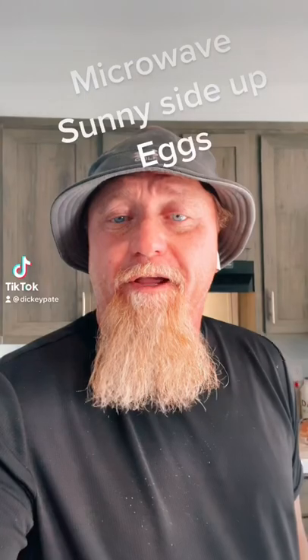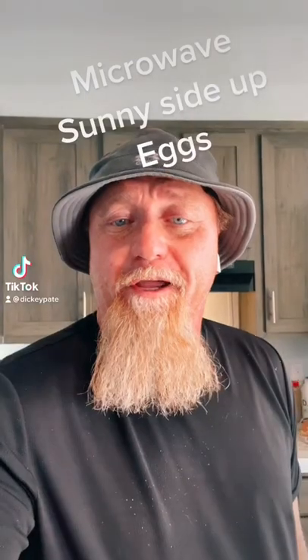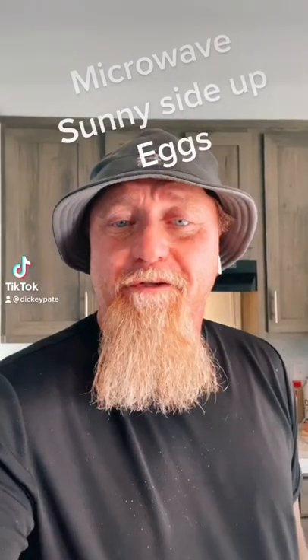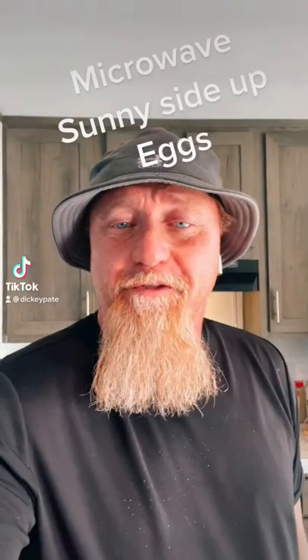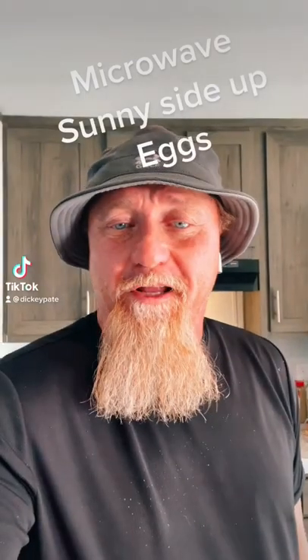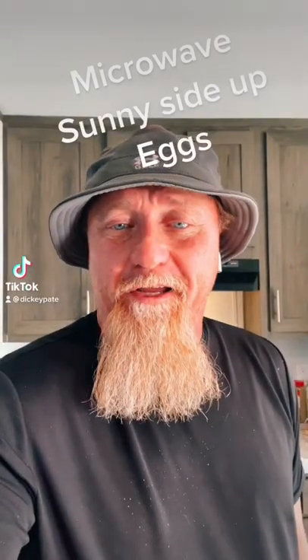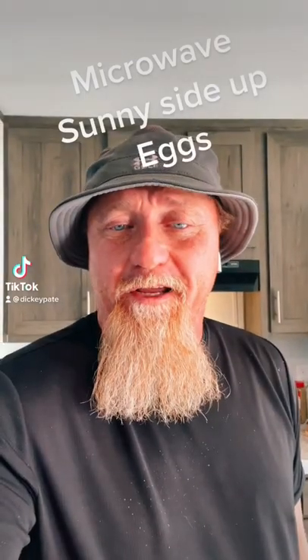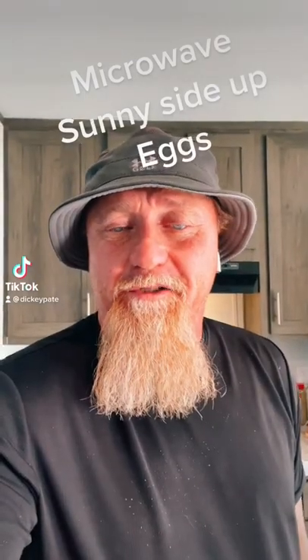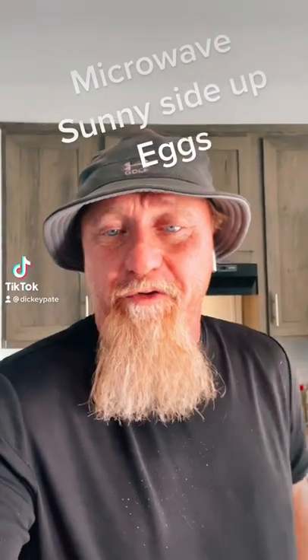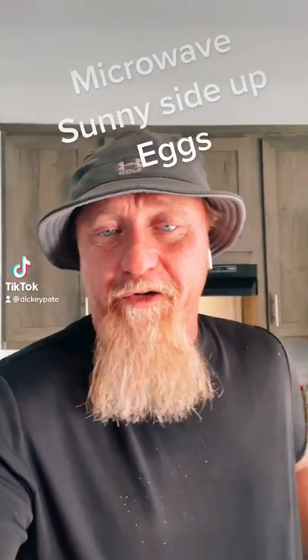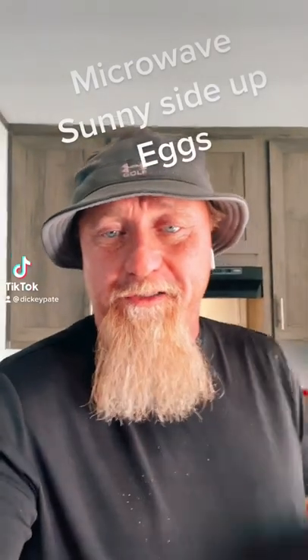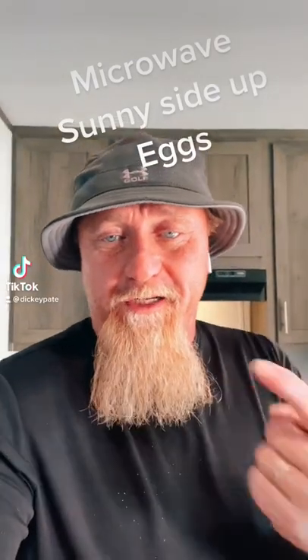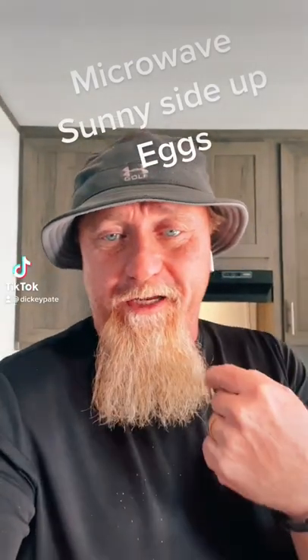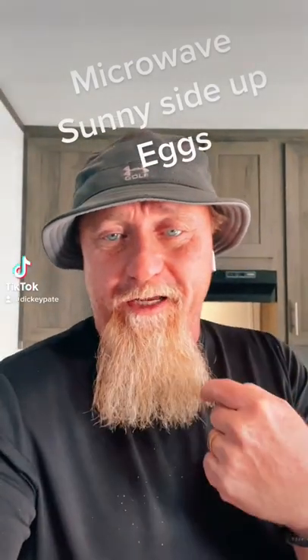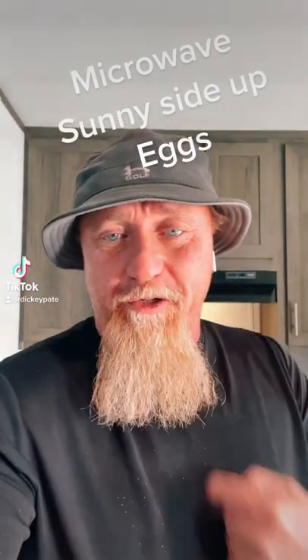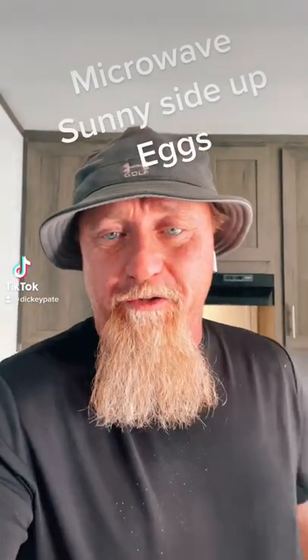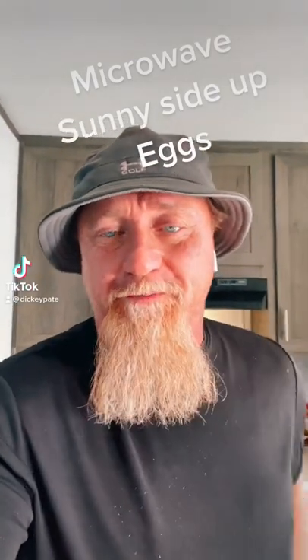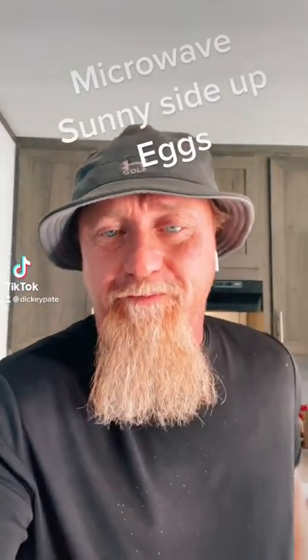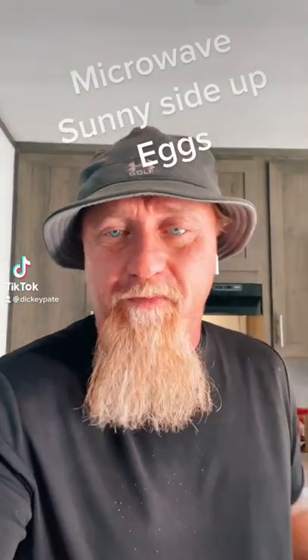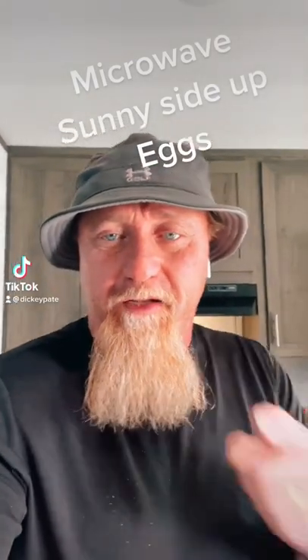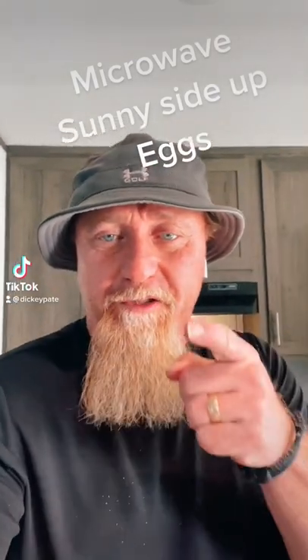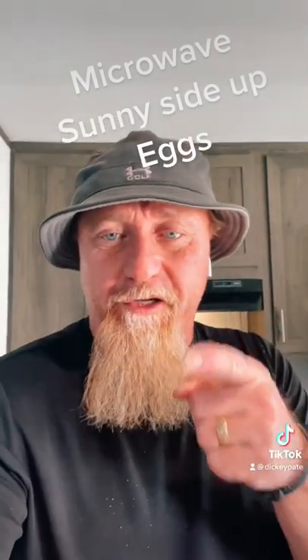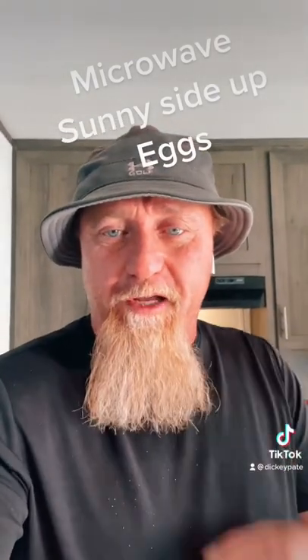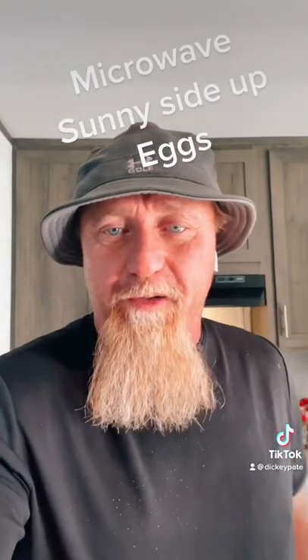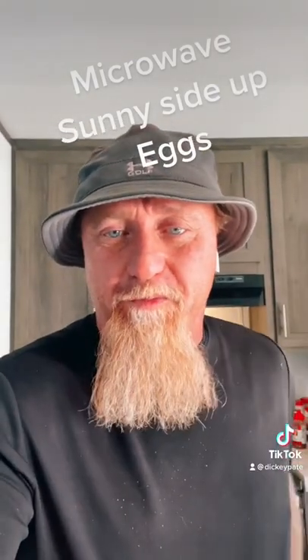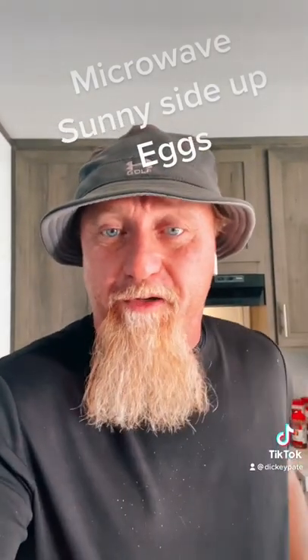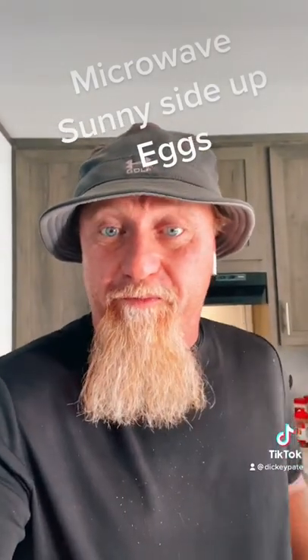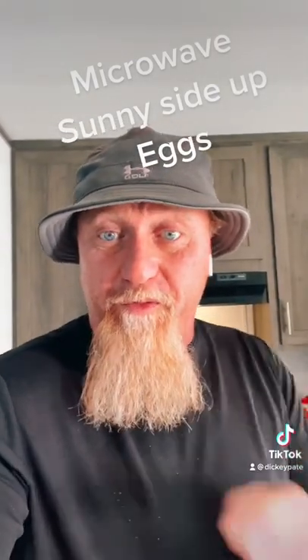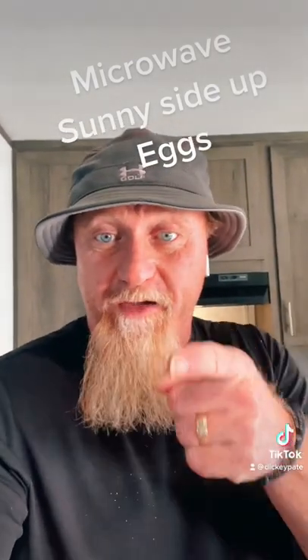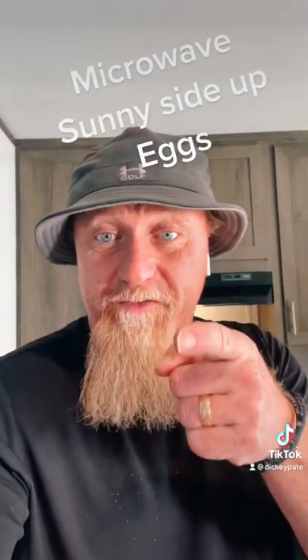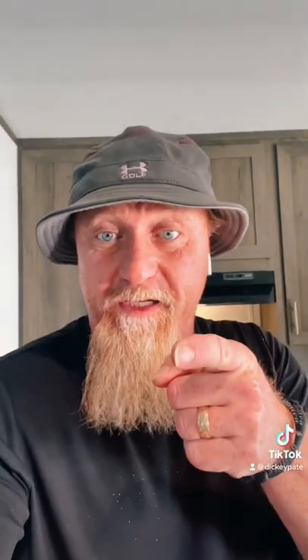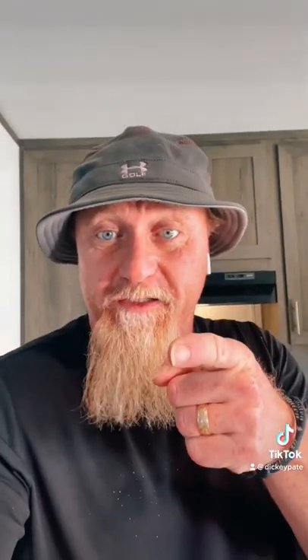Hey, you like eggs over easy like I do? Let me show you how to make one in 45 seconds.